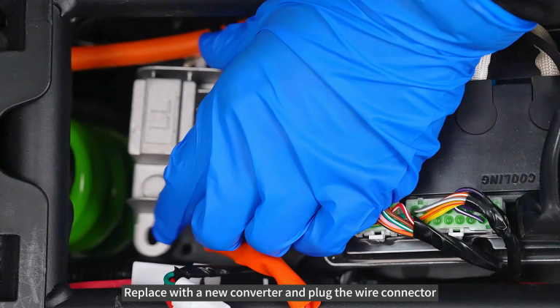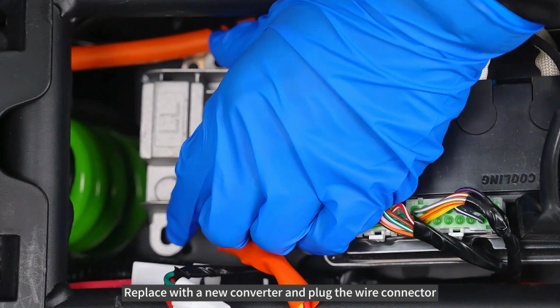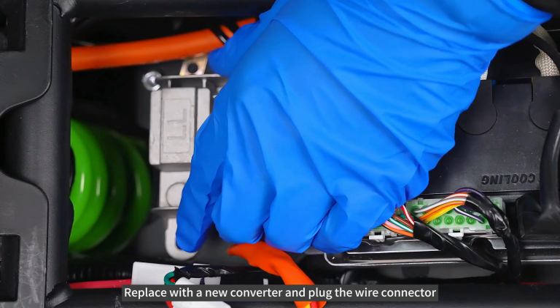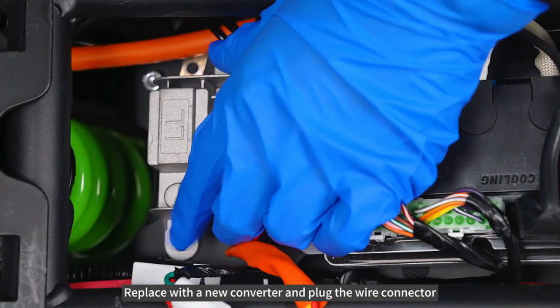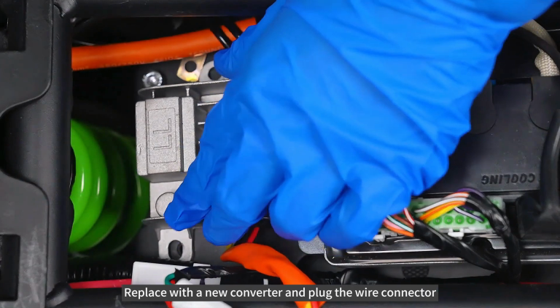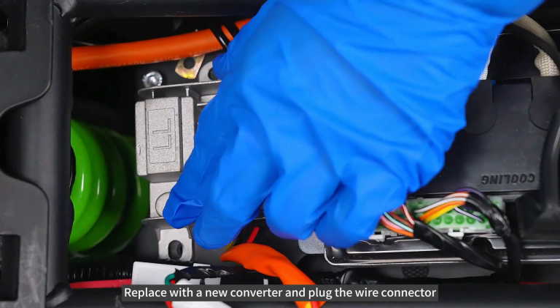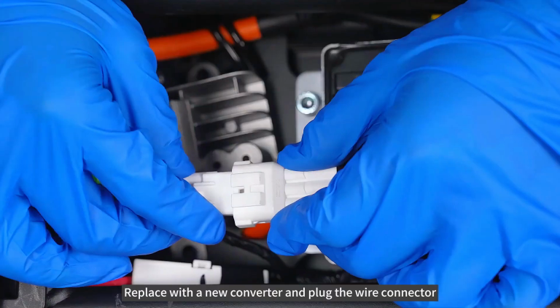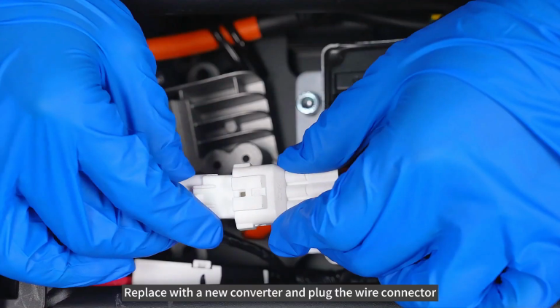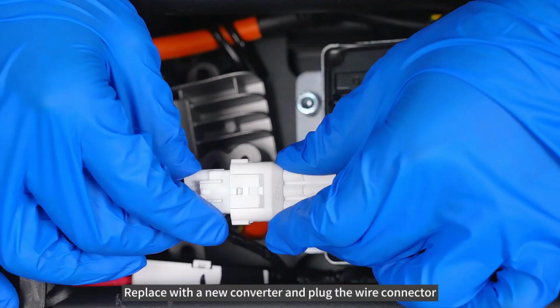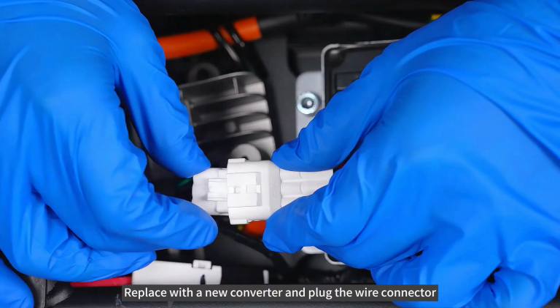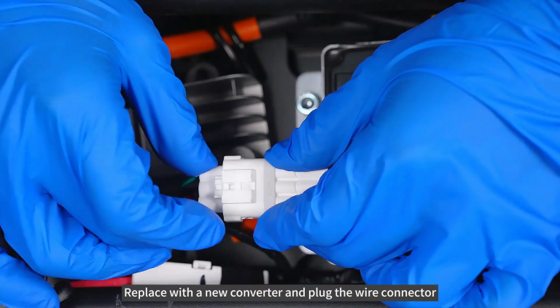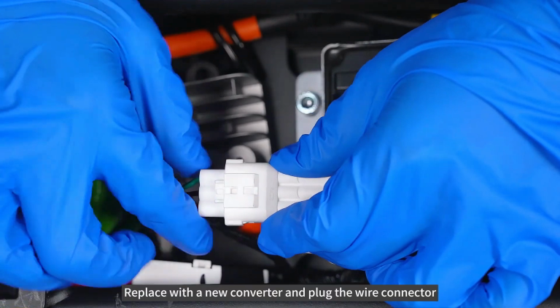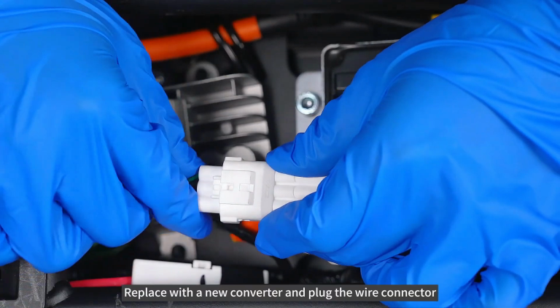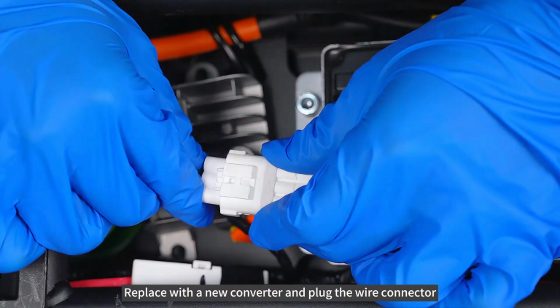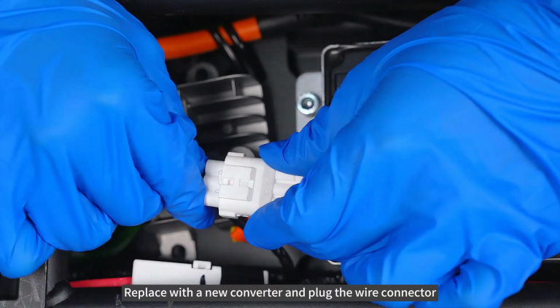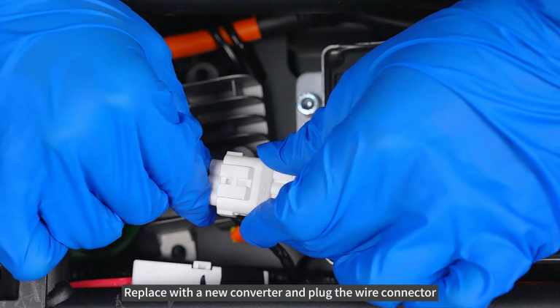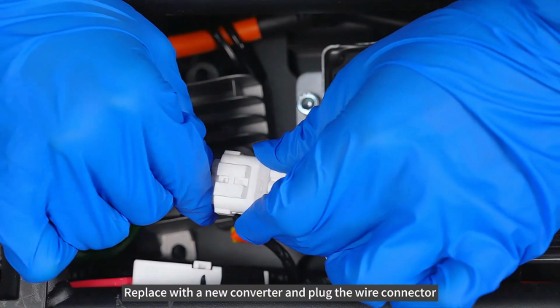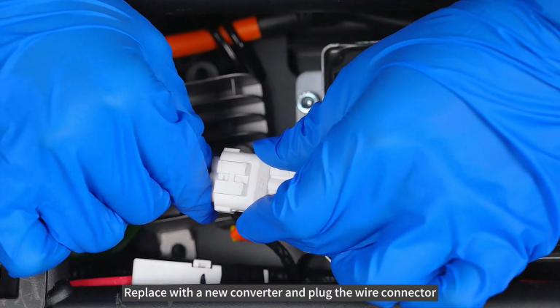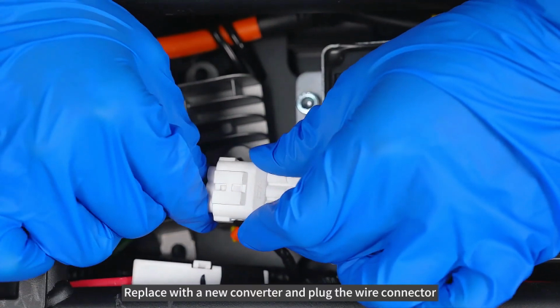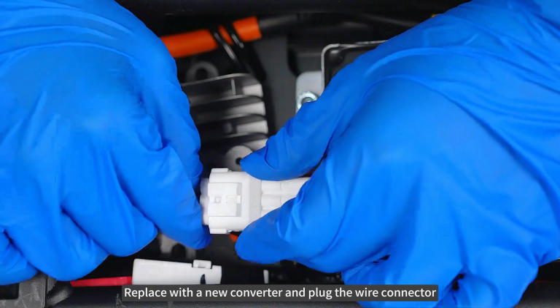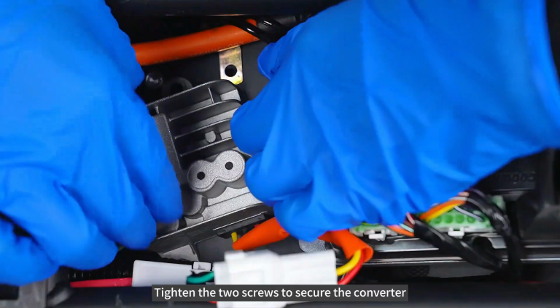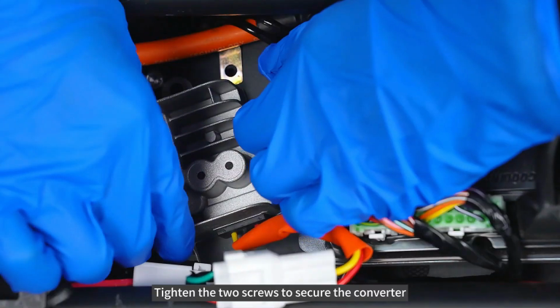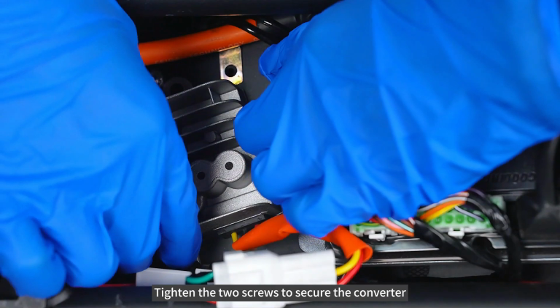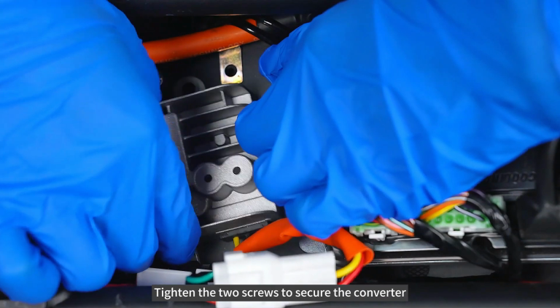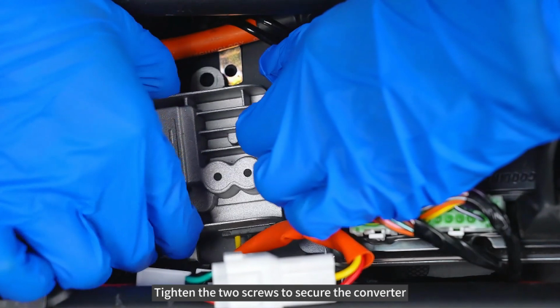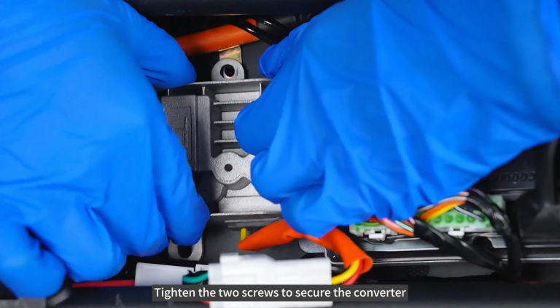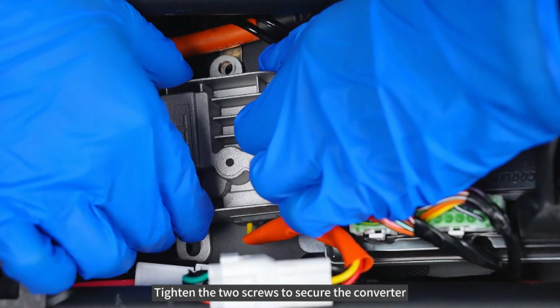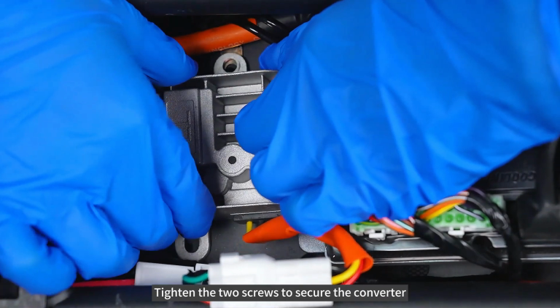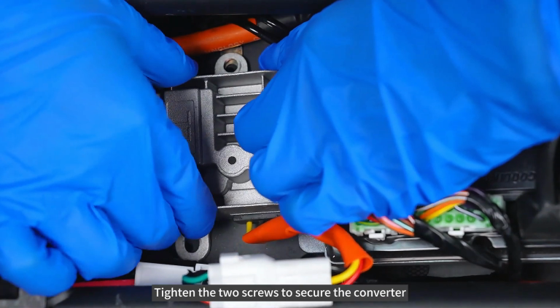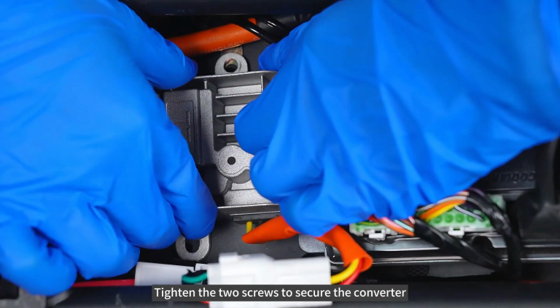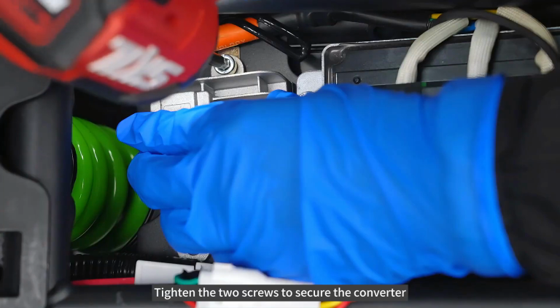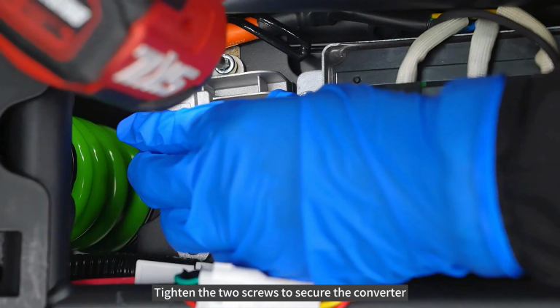Replace with a new converter and plug the wire connector. Tighten the two screws to secure the converter.